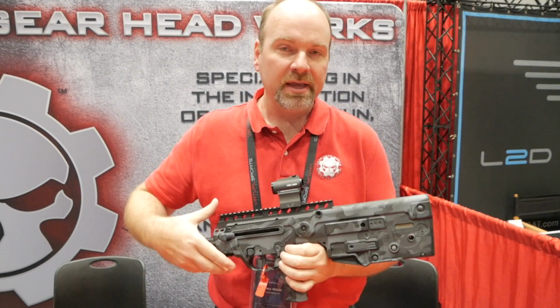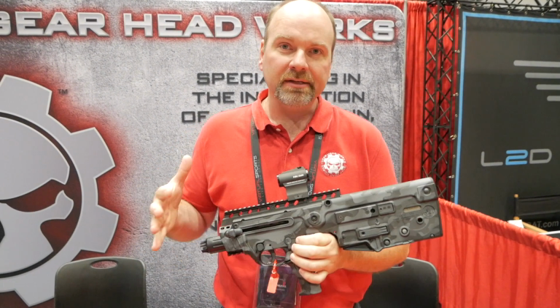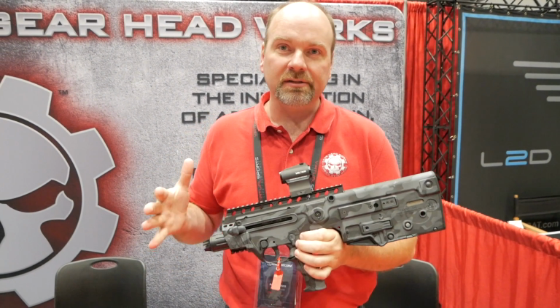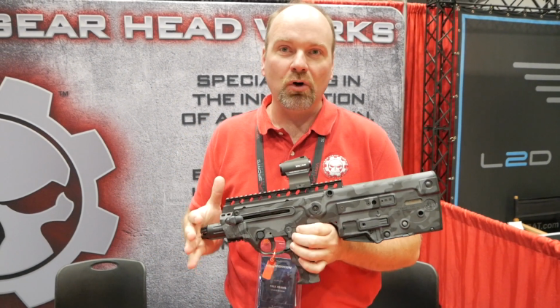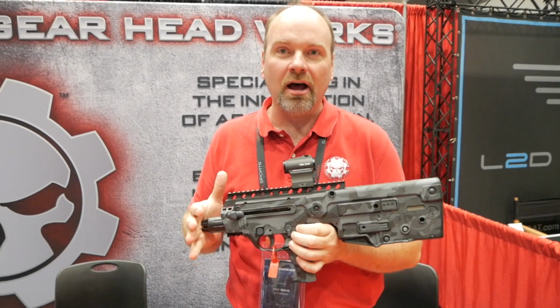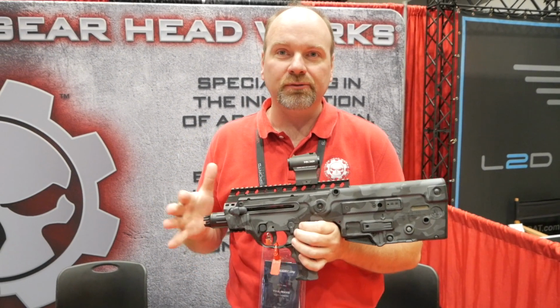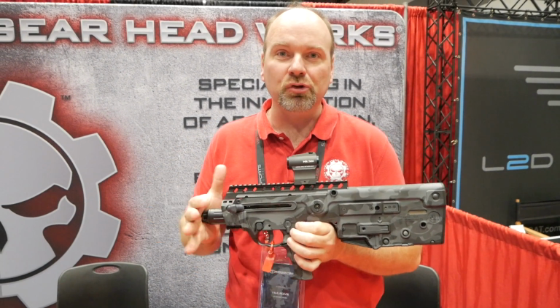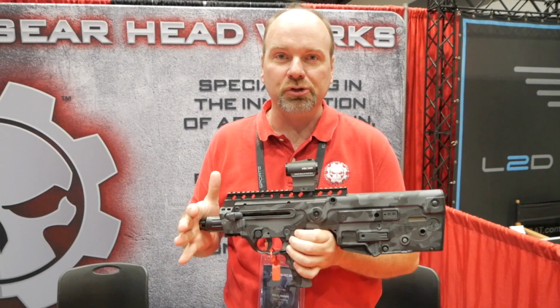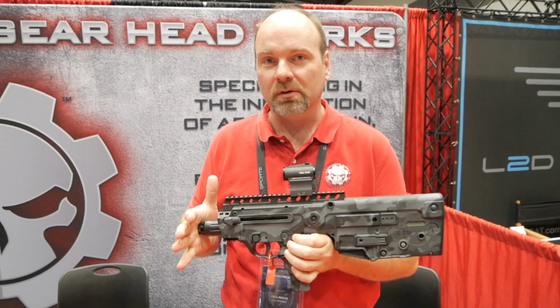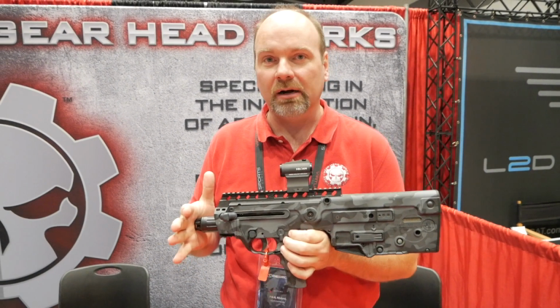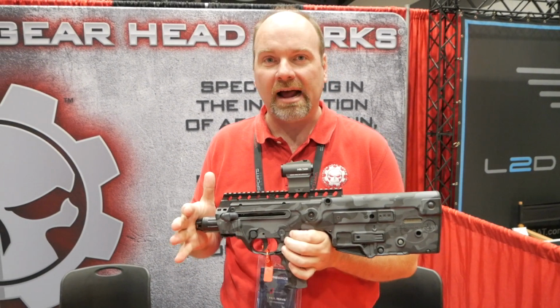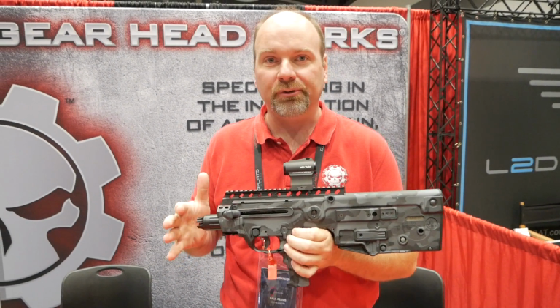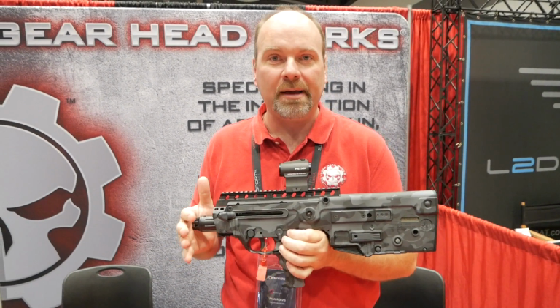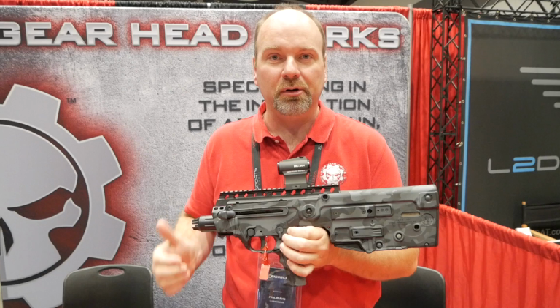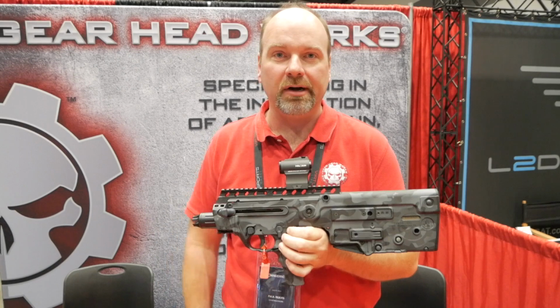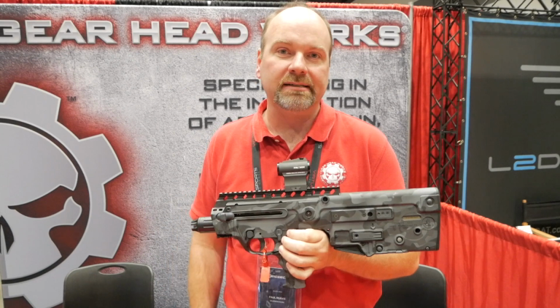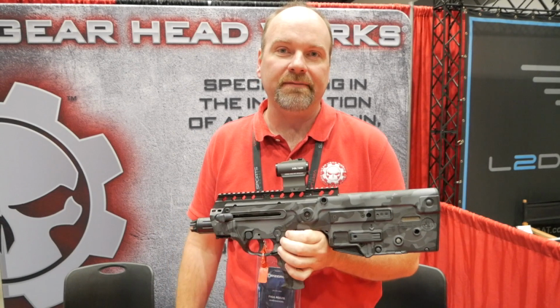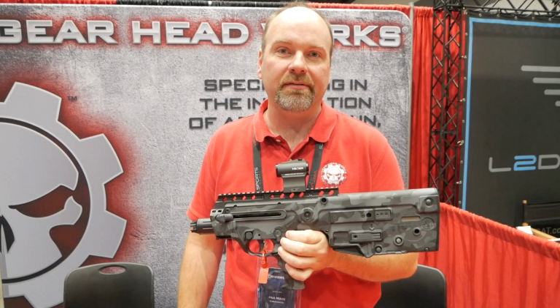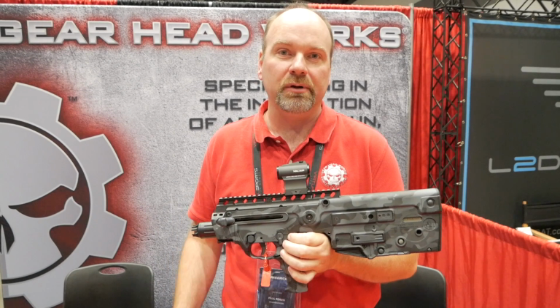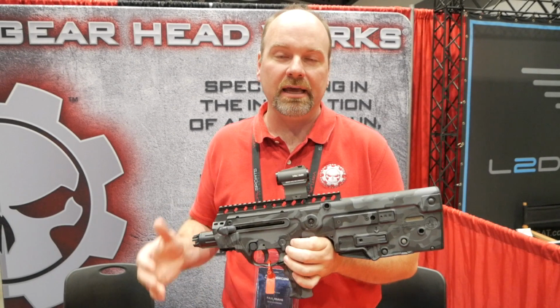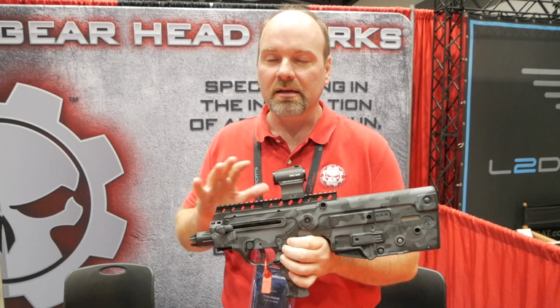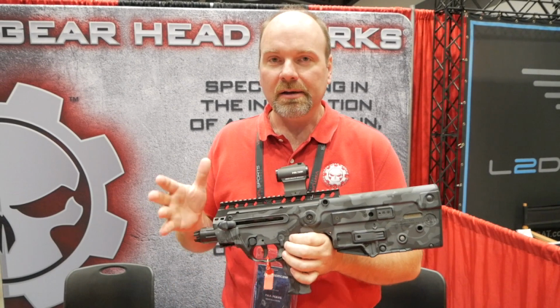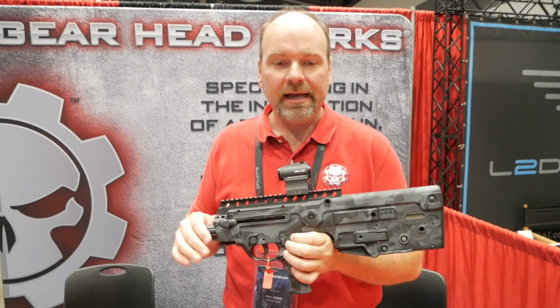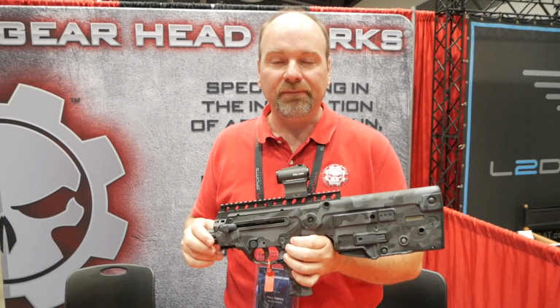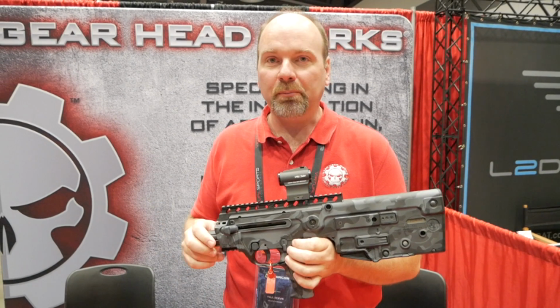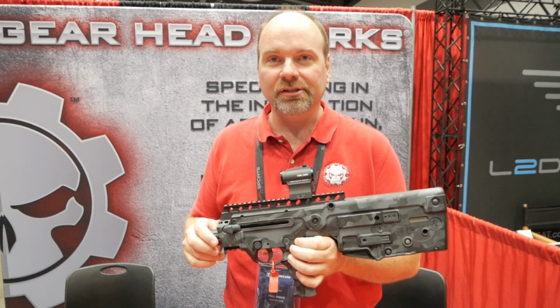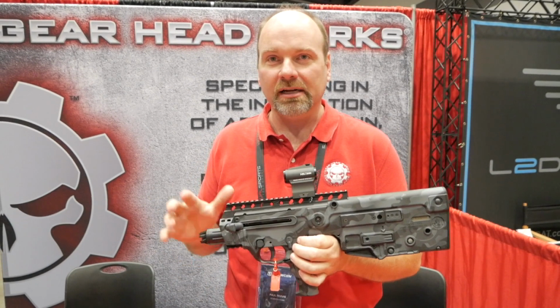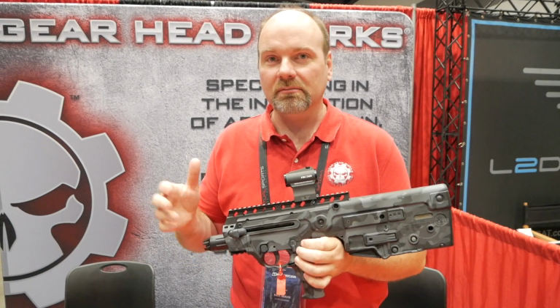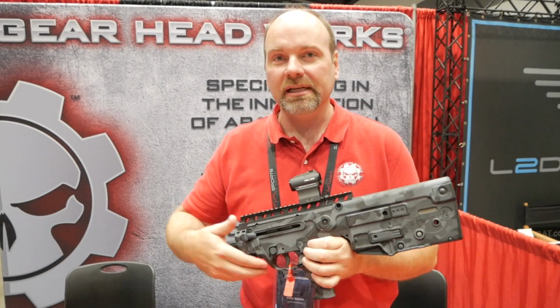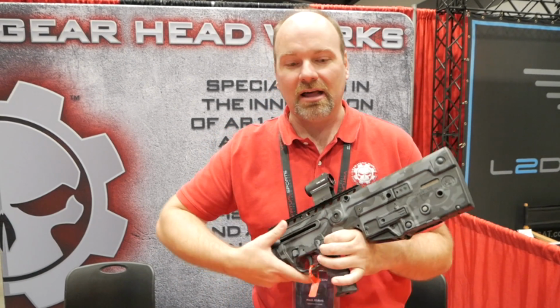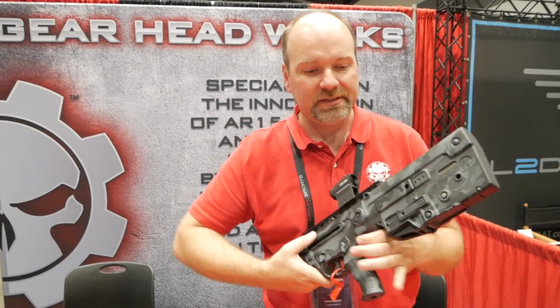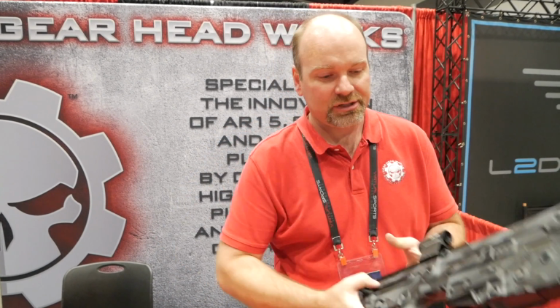This is a one-off, super short barrel rifle, 9mm X95 that we did. Fun project, gets a lot of attention.